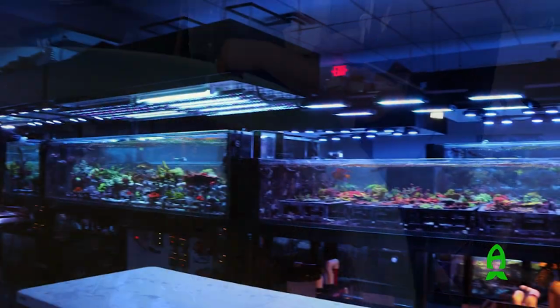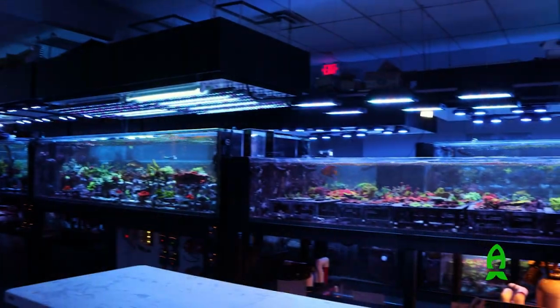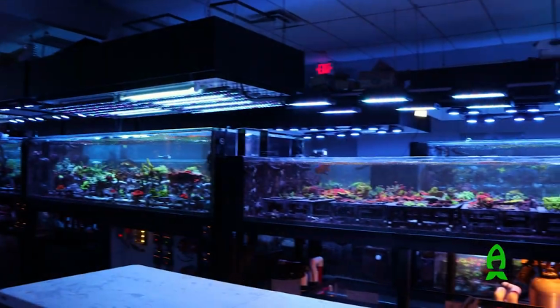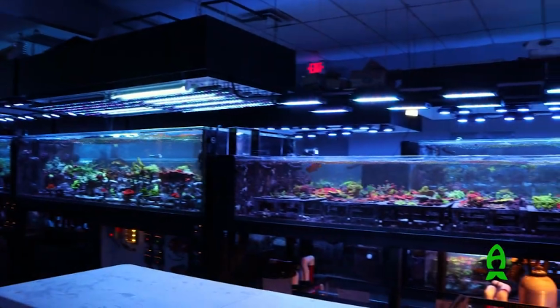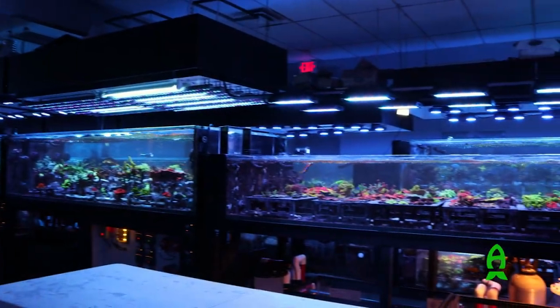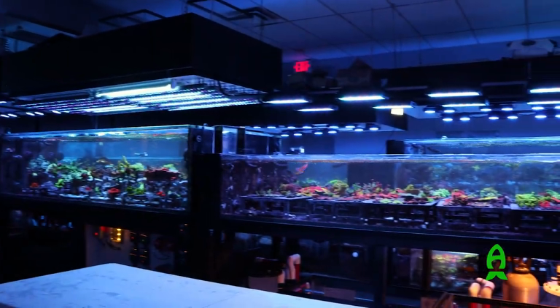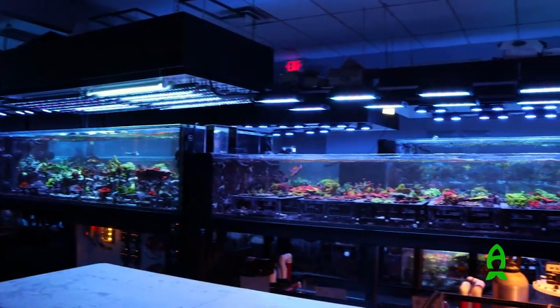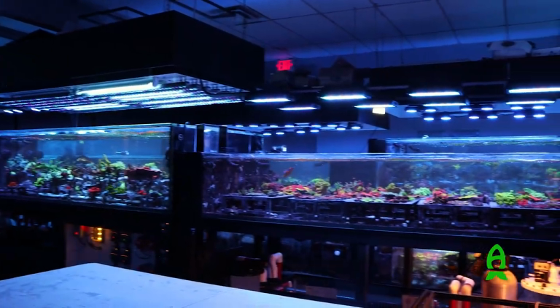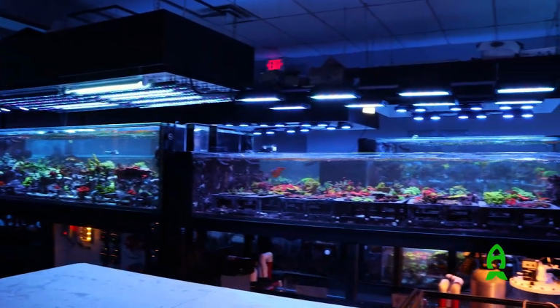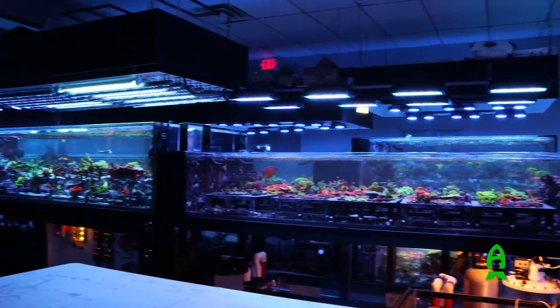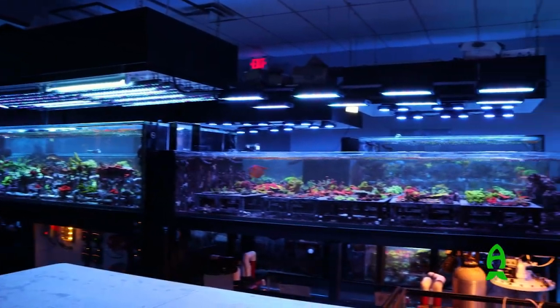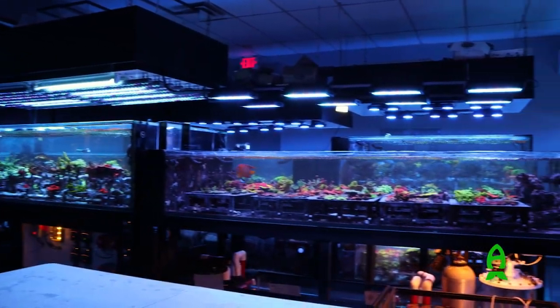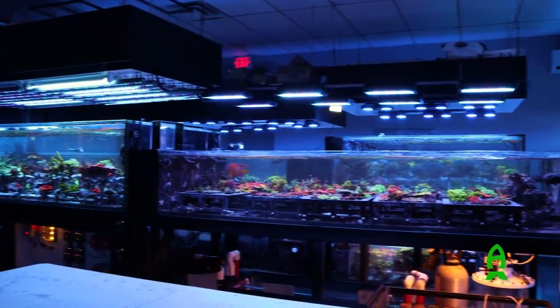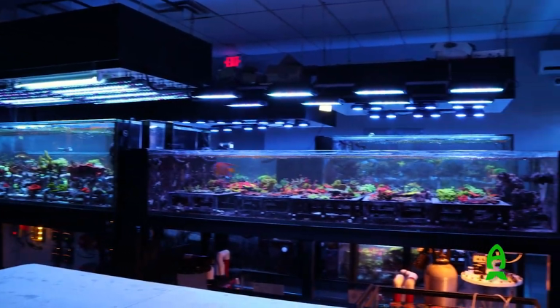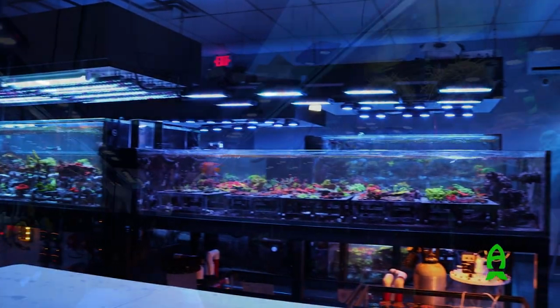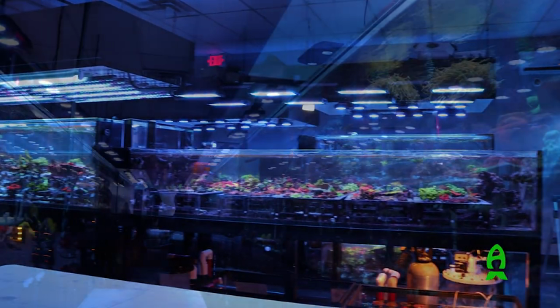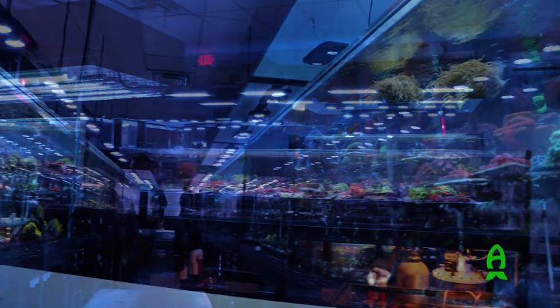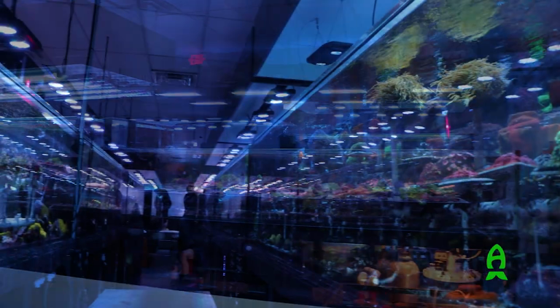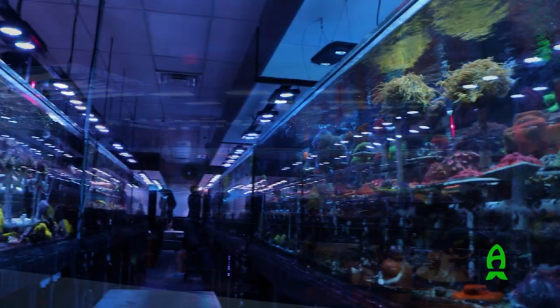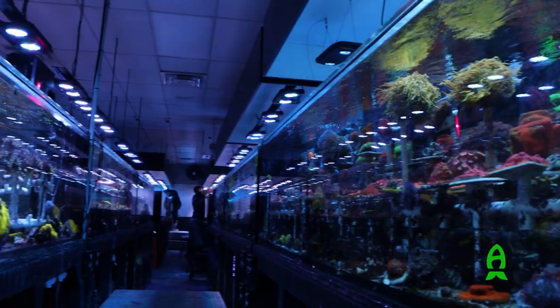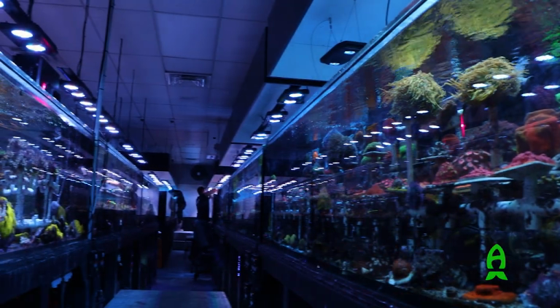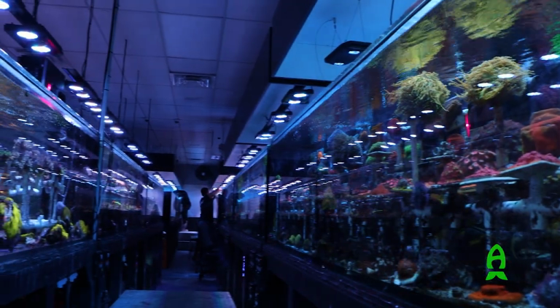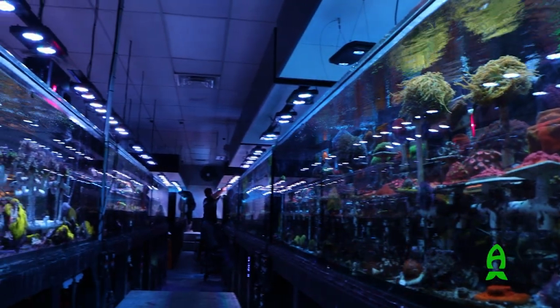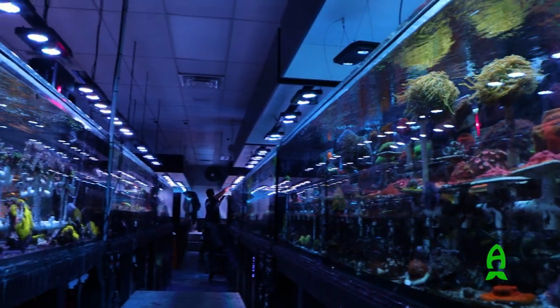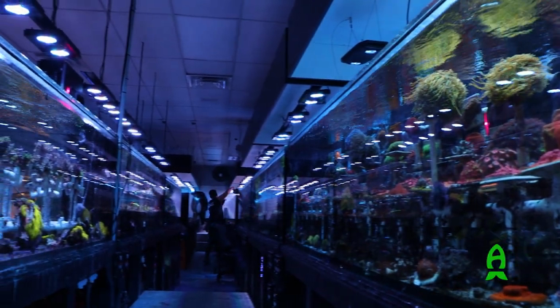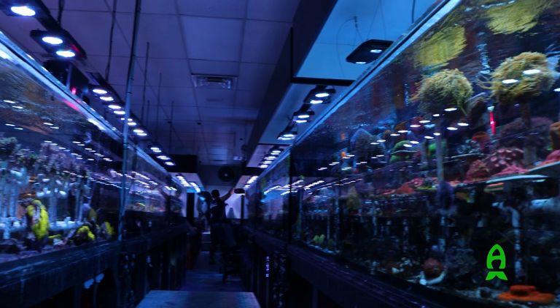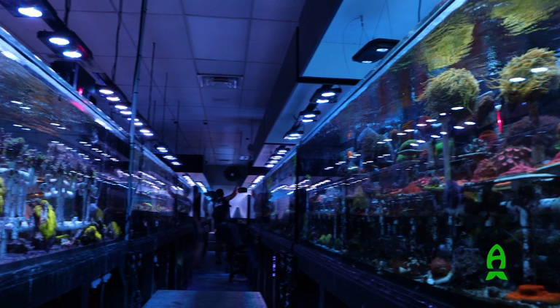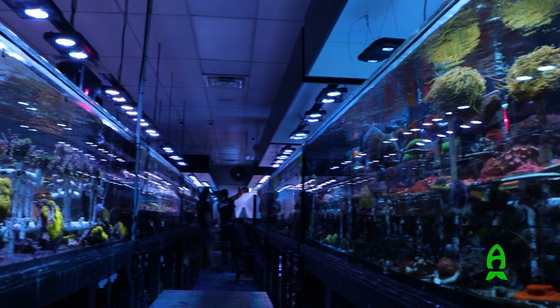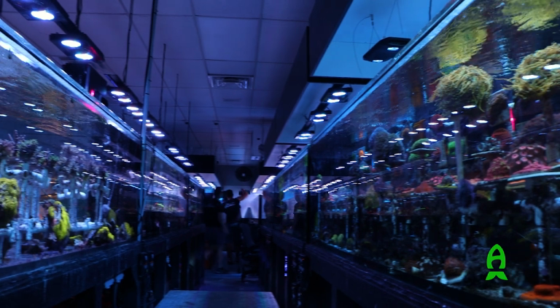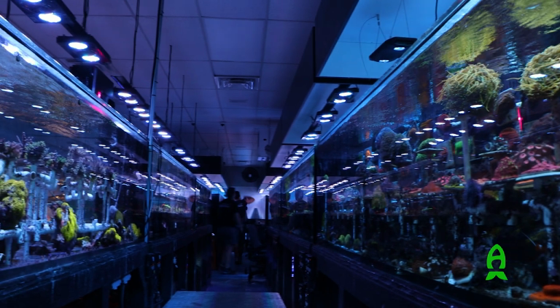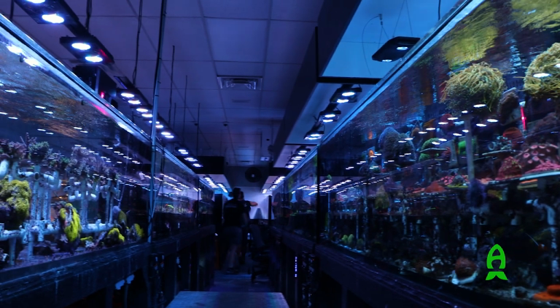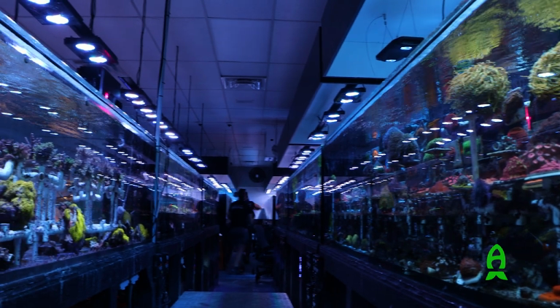Now we have a treat — I was also given a tour to the back of their farm. So let's go check that out.